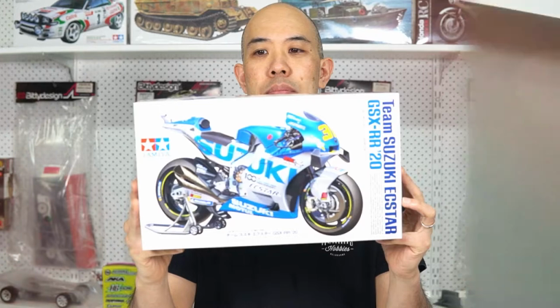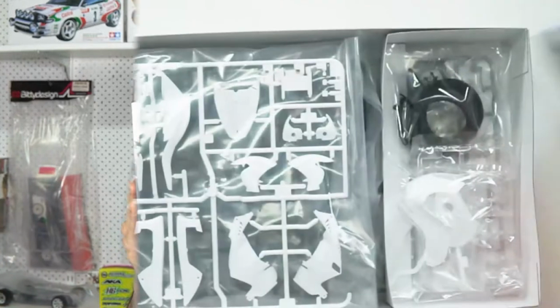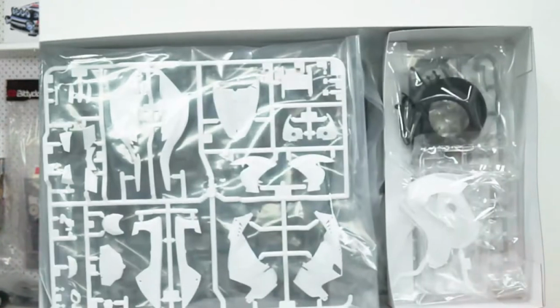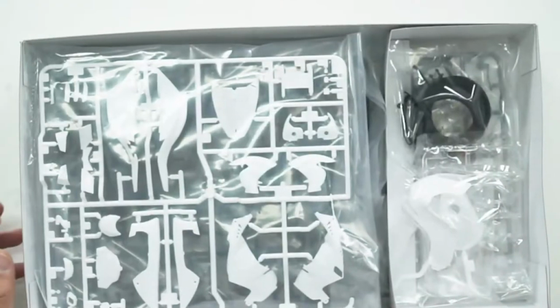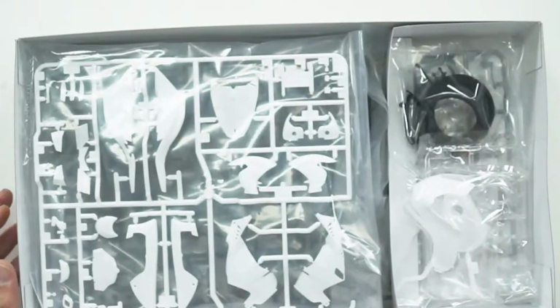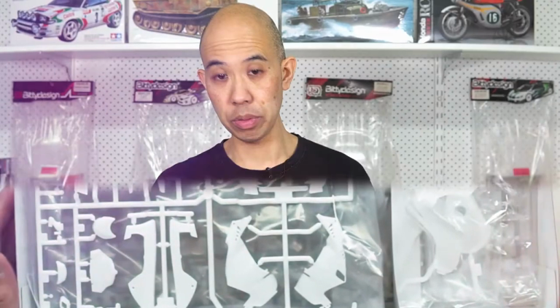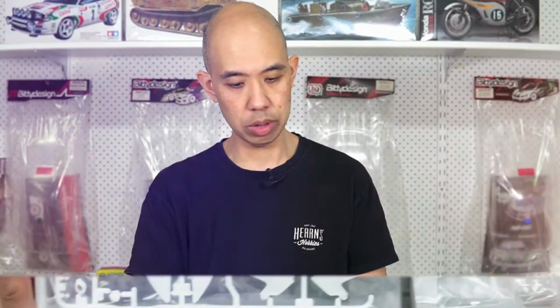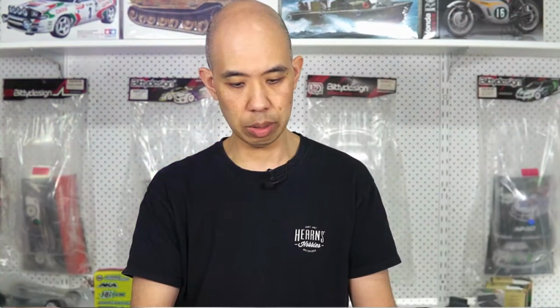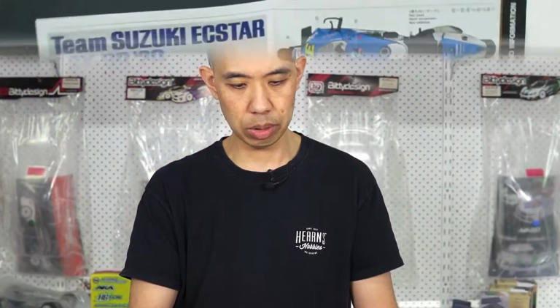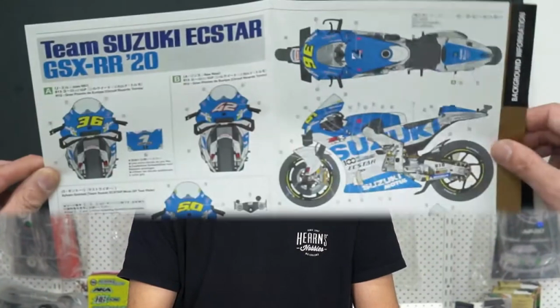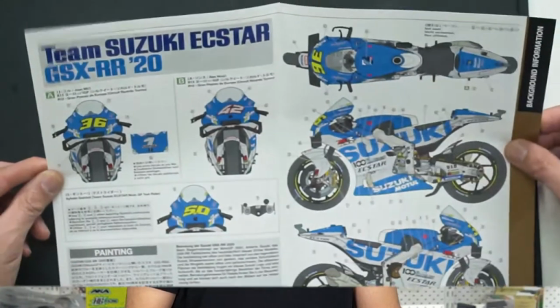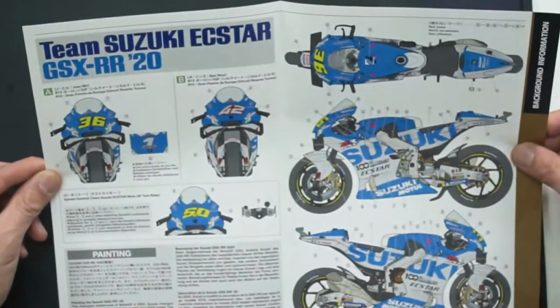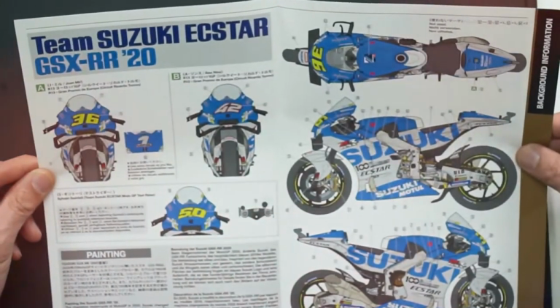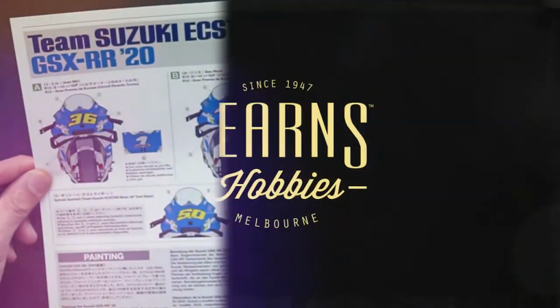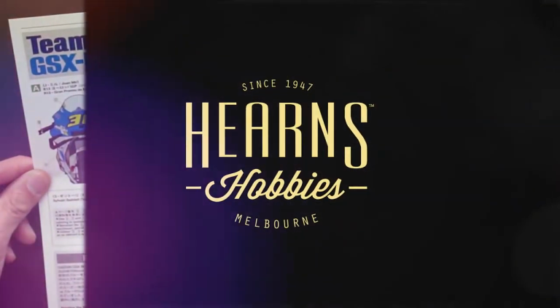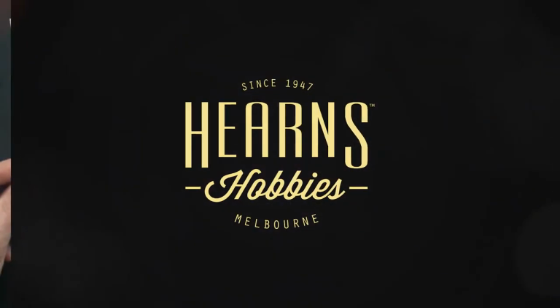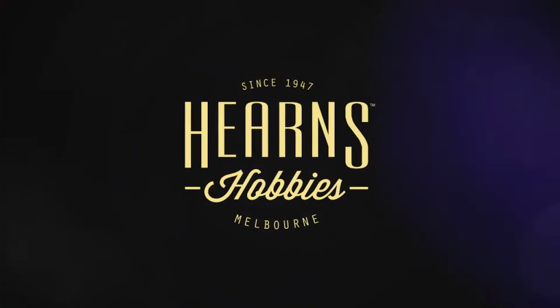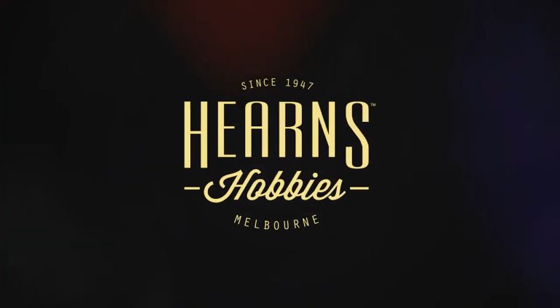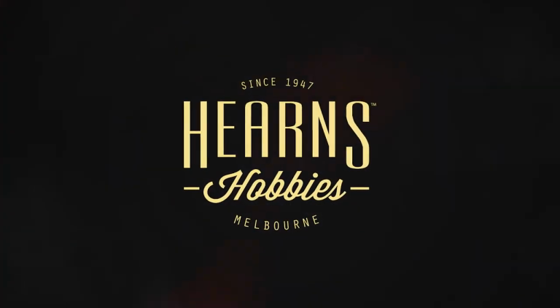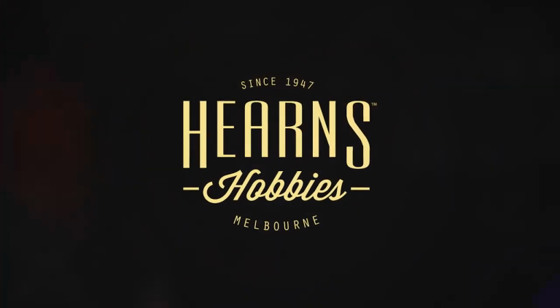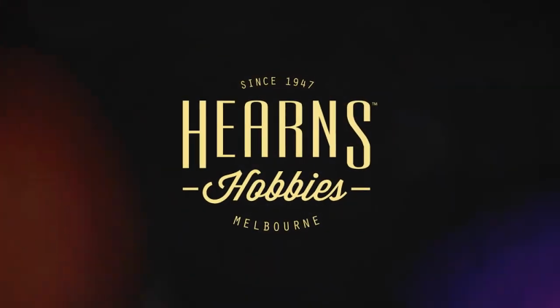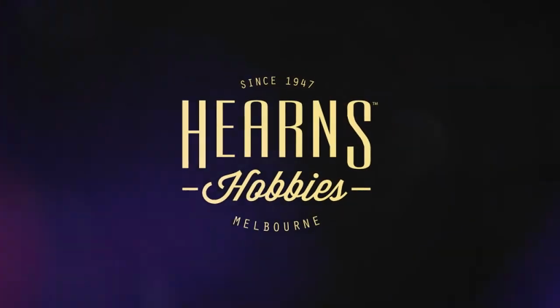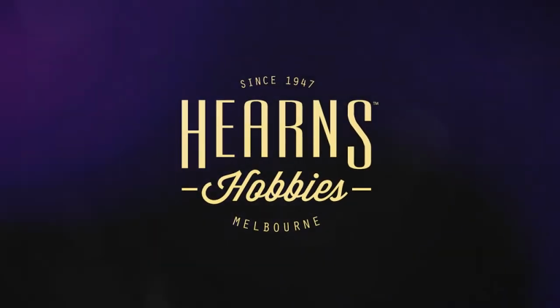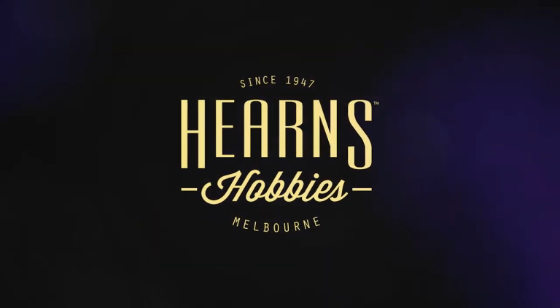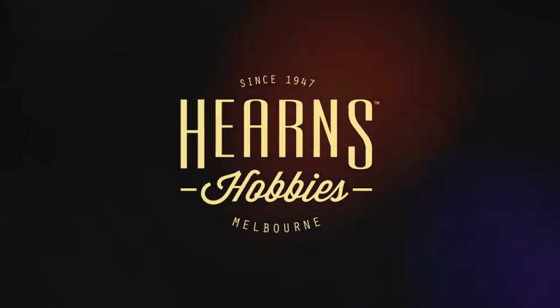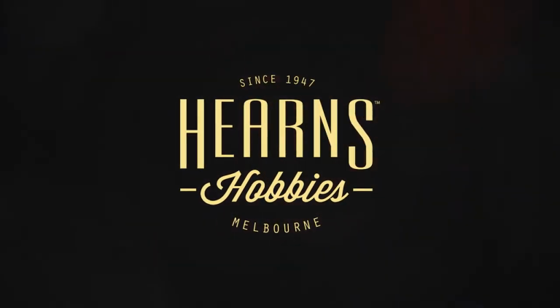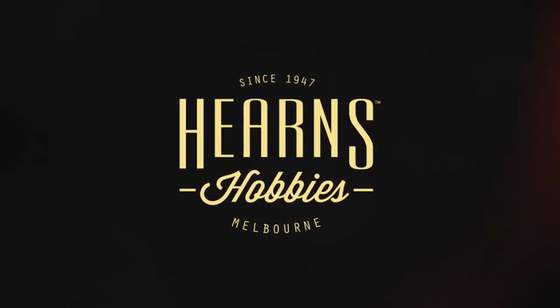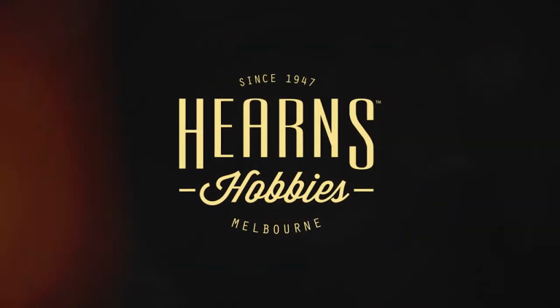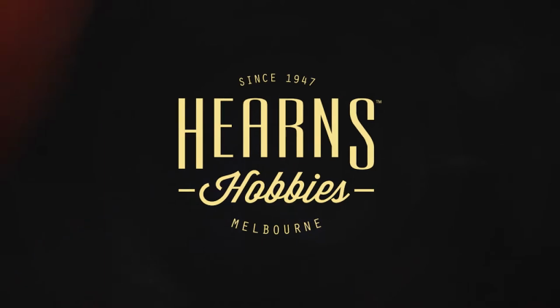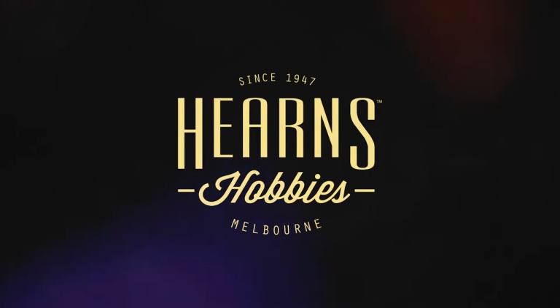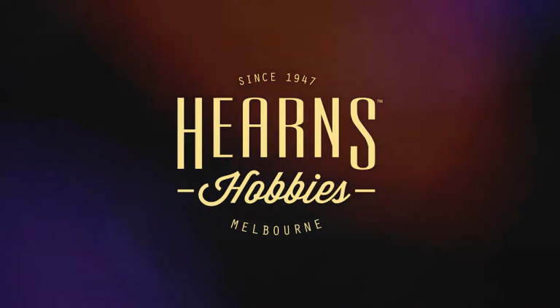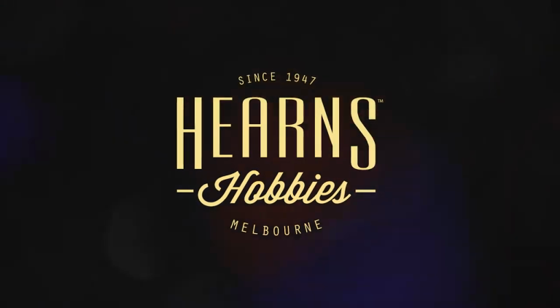So really beautiful. If you haven't built a motorcycle kit before and you're looking for a challenge, this is a great kit.